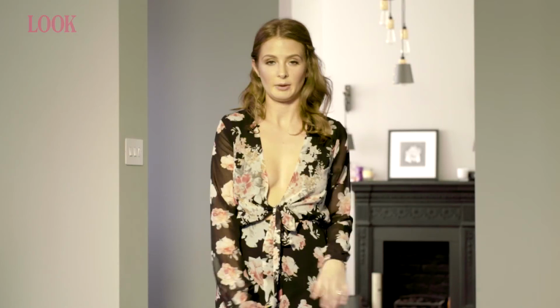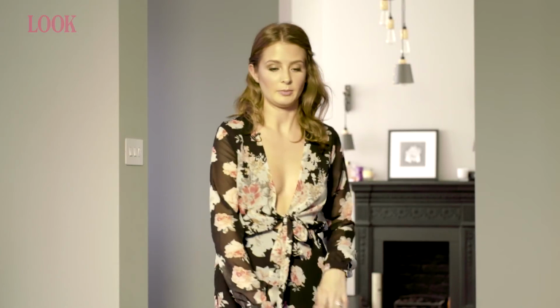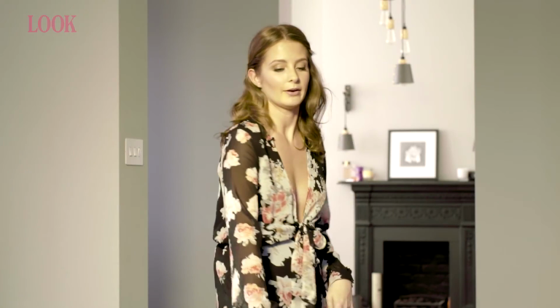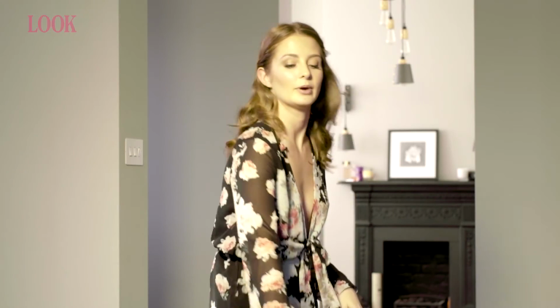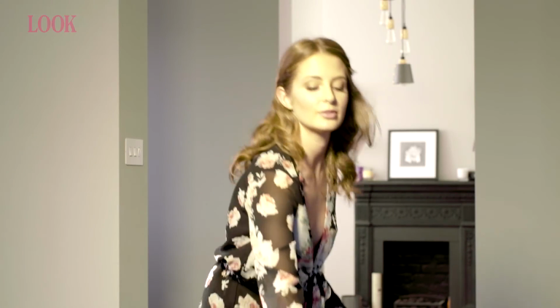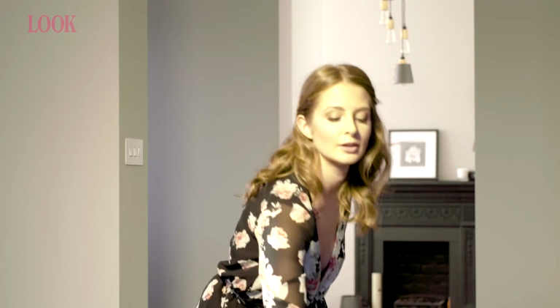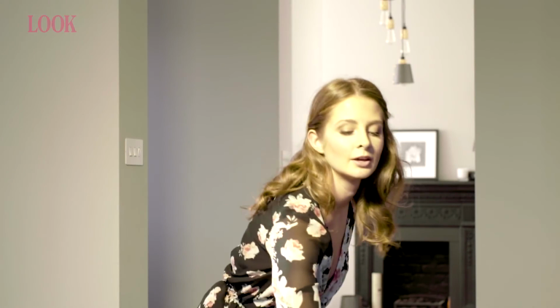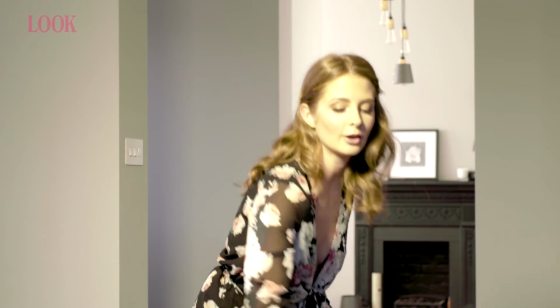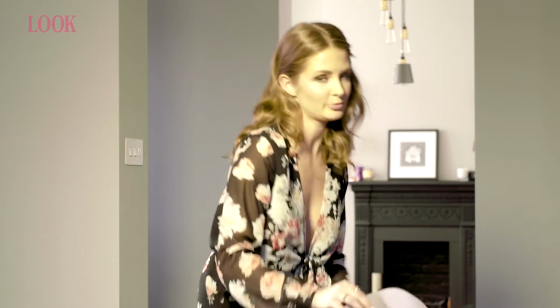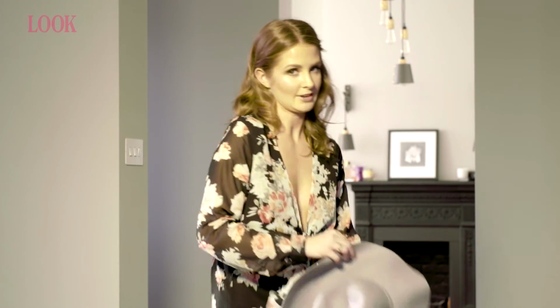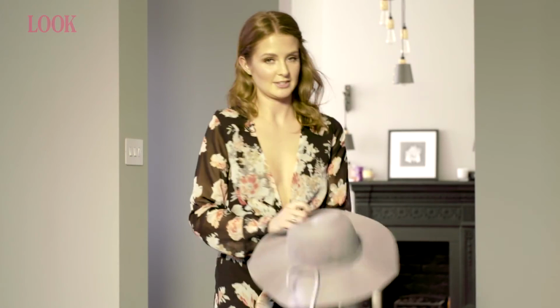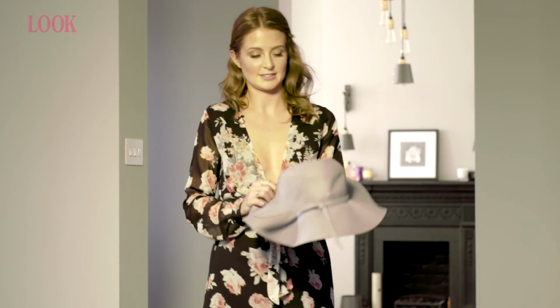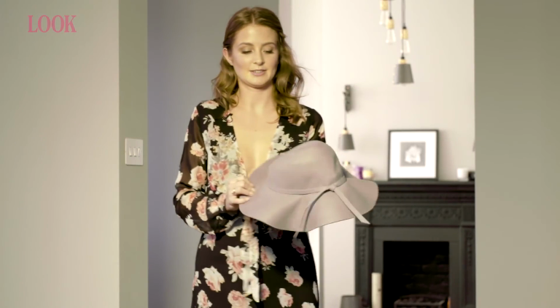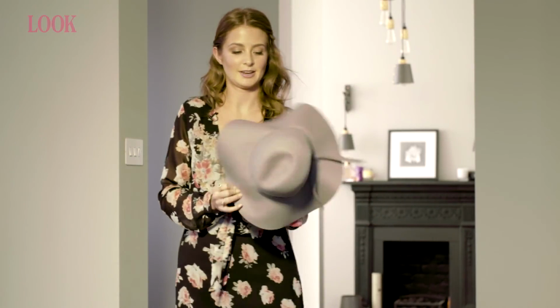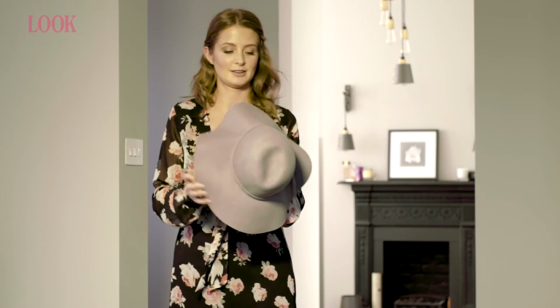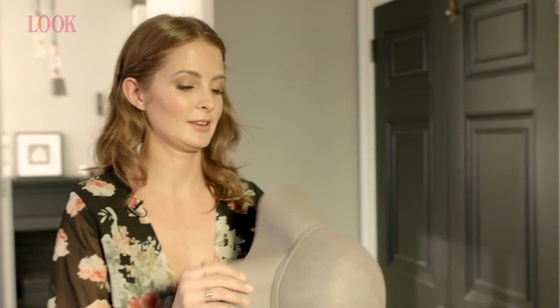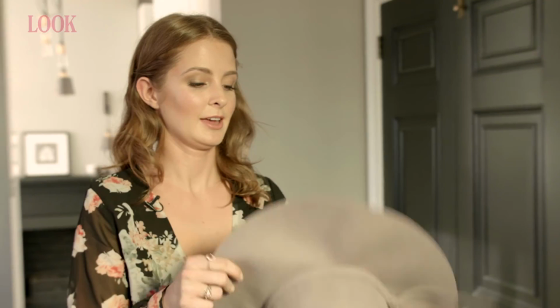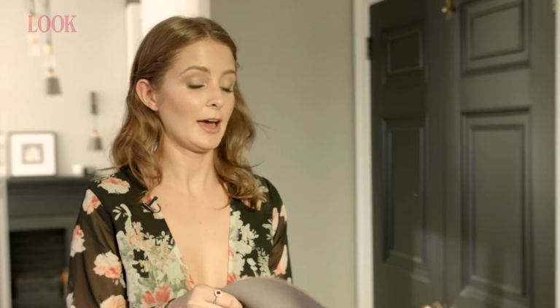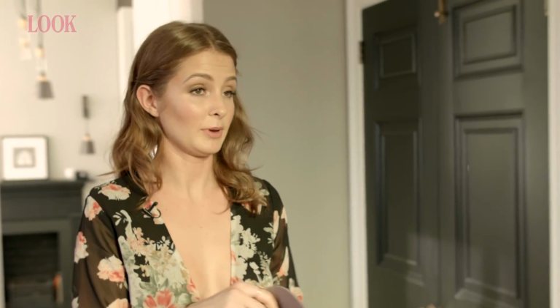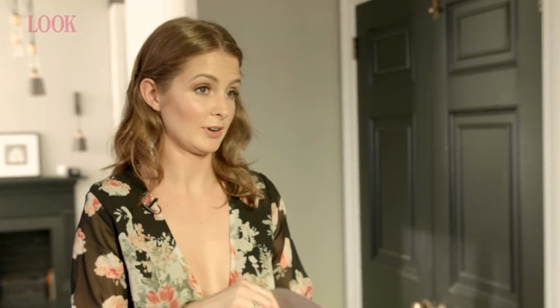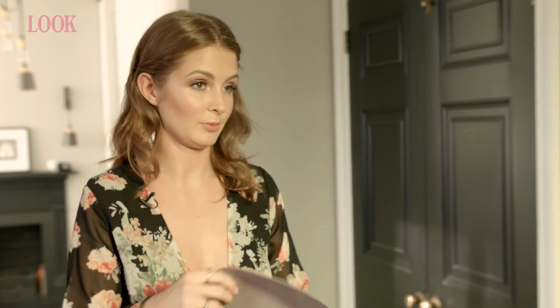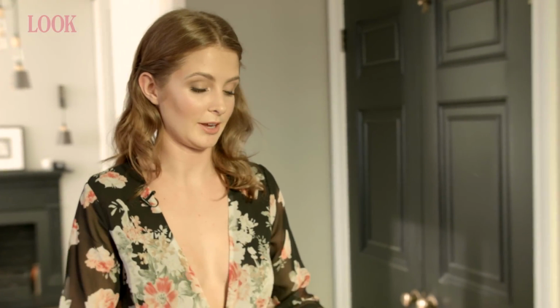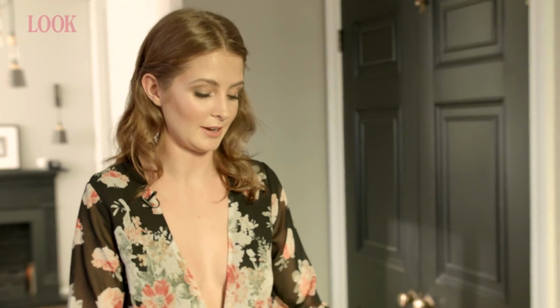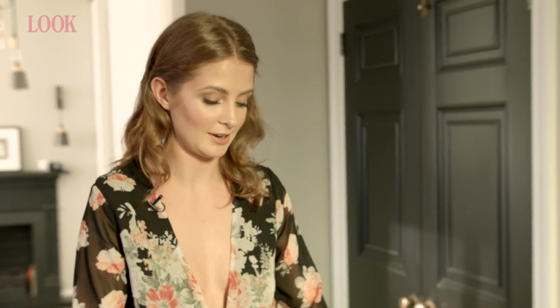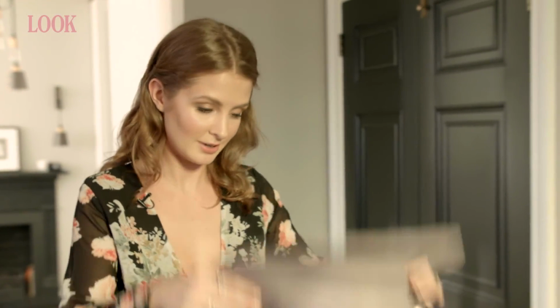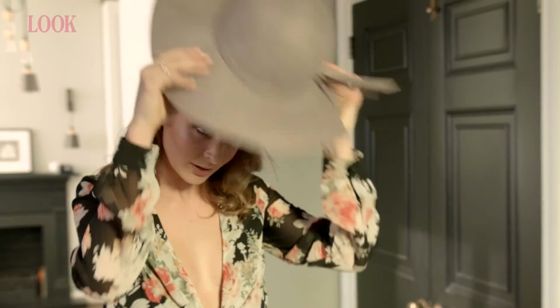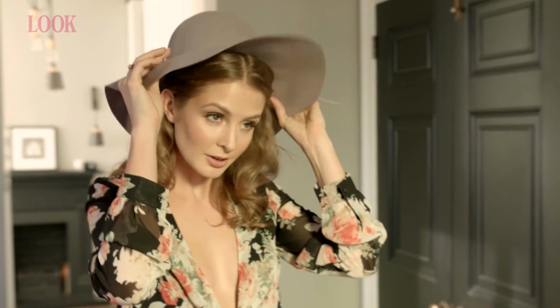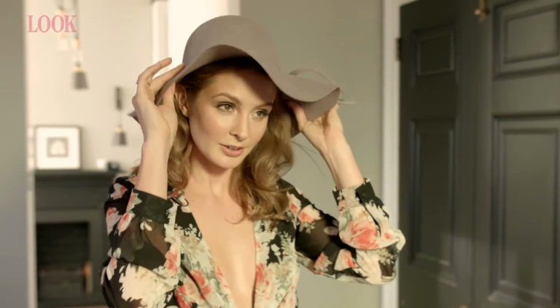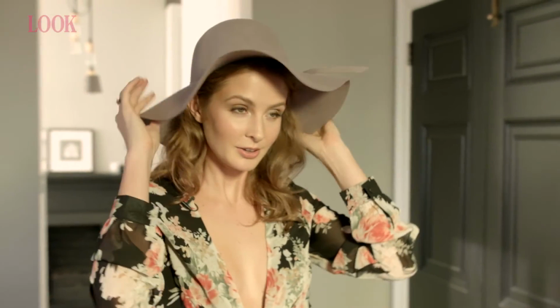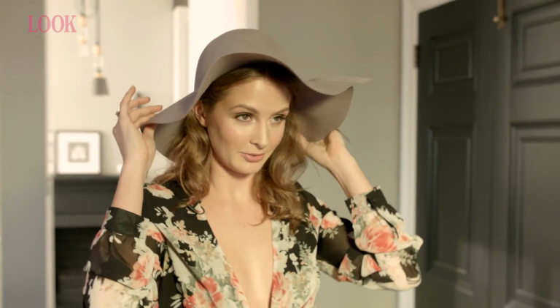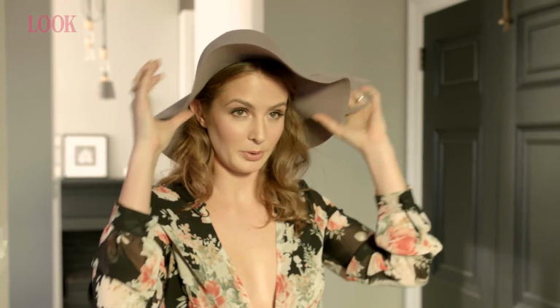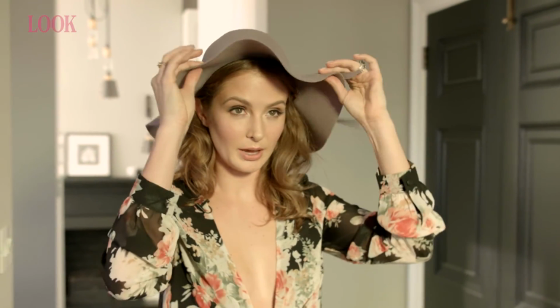I'm going to pair it with the ultimate 70s accessory and your best friend on a bad hair day — the big floppy hat.